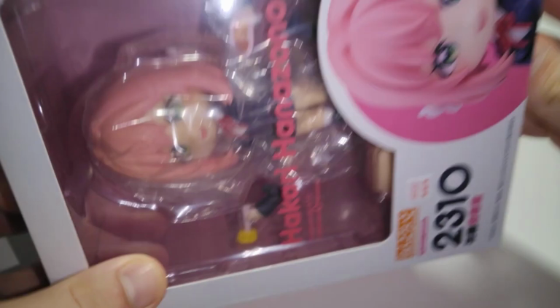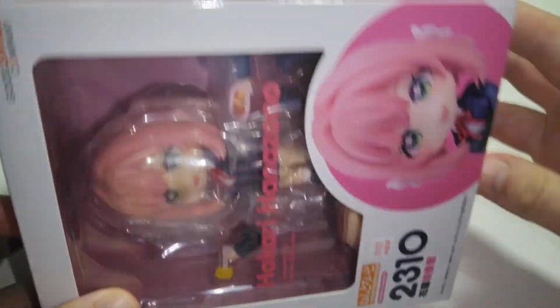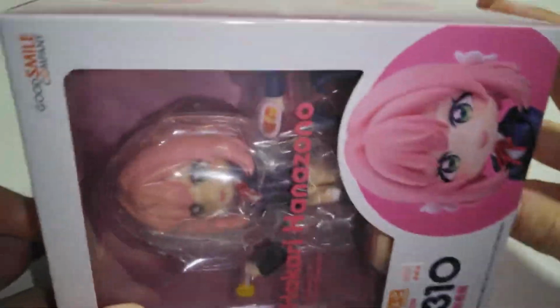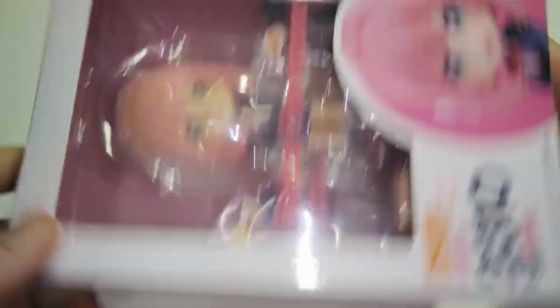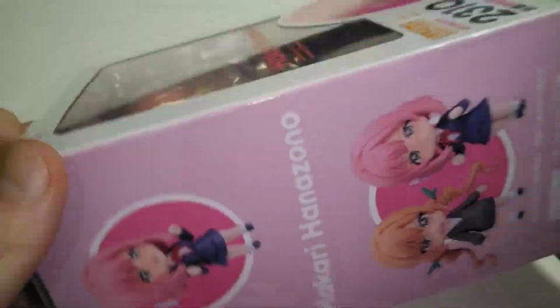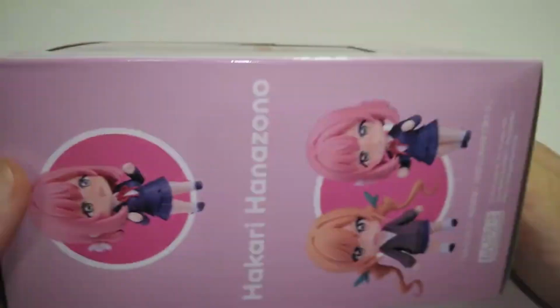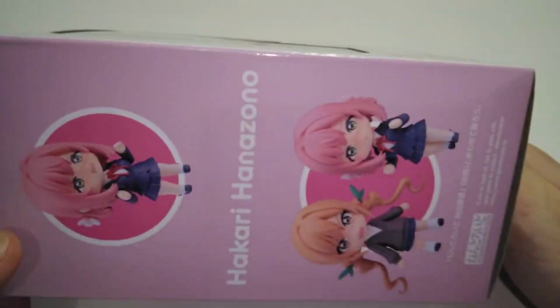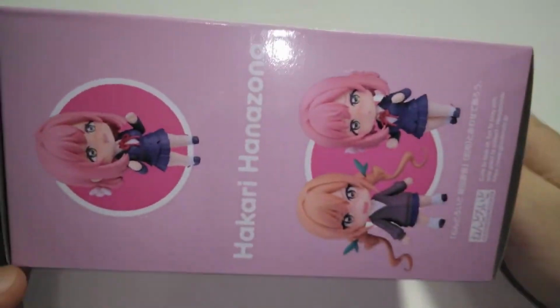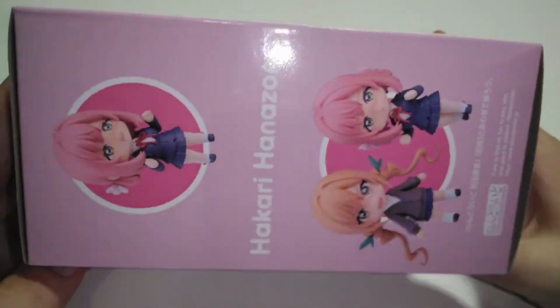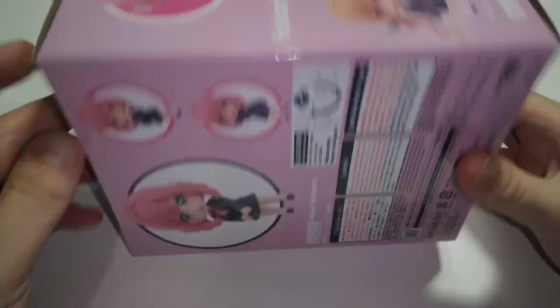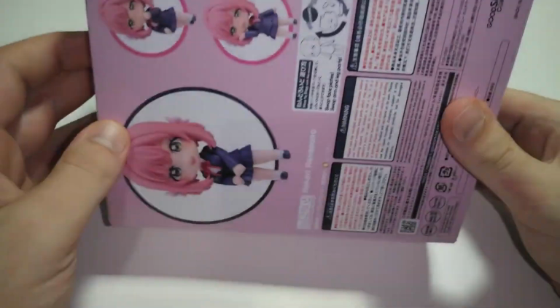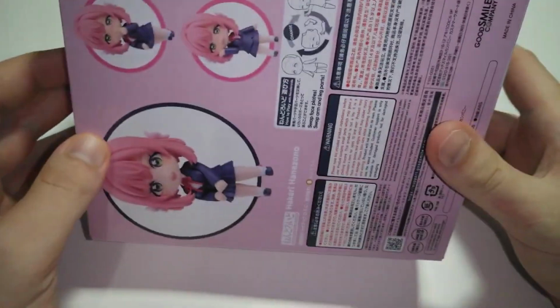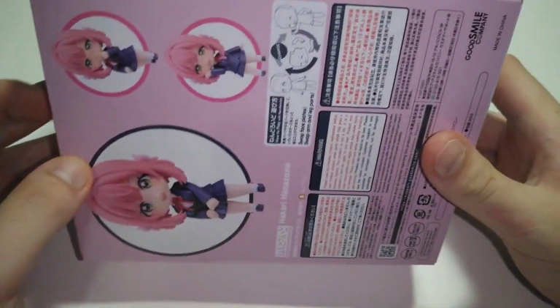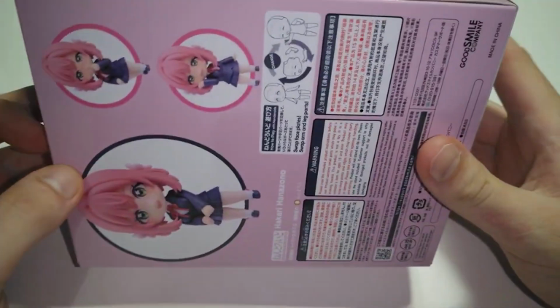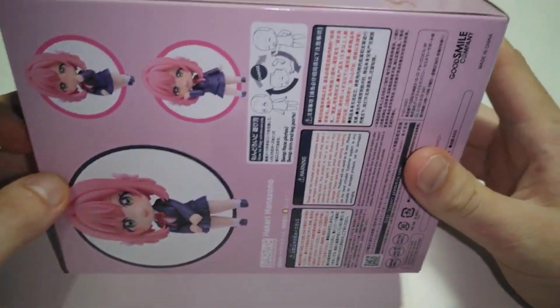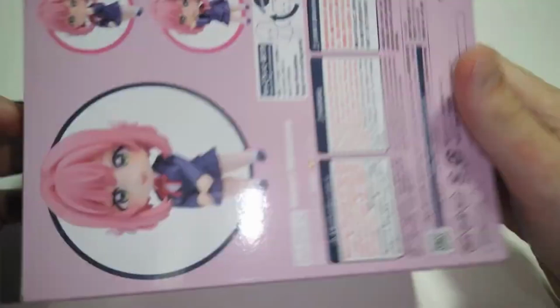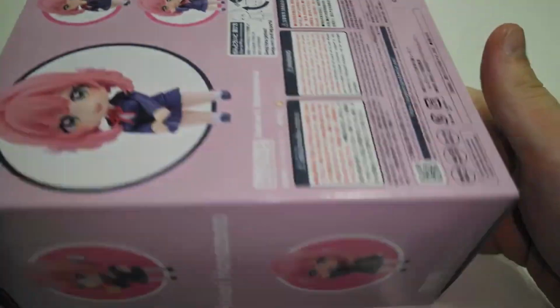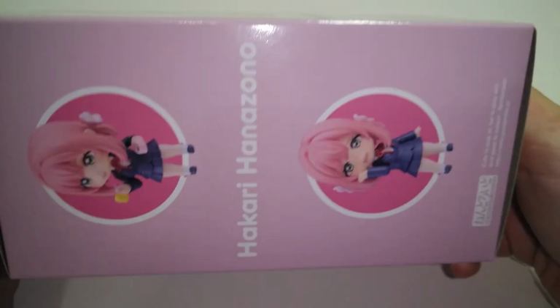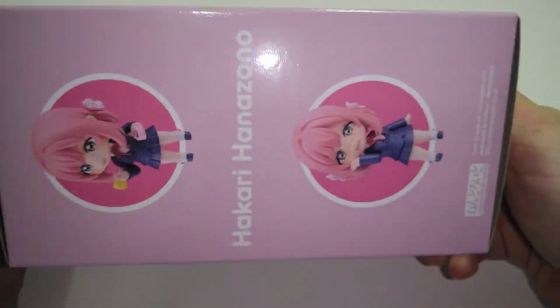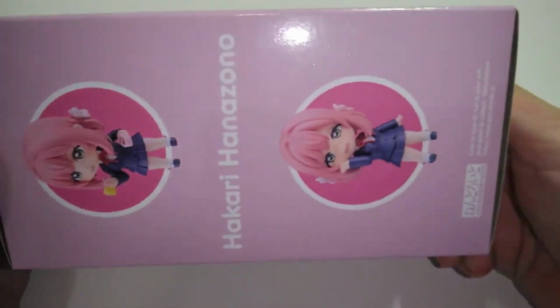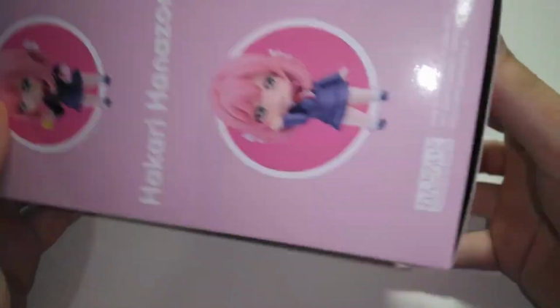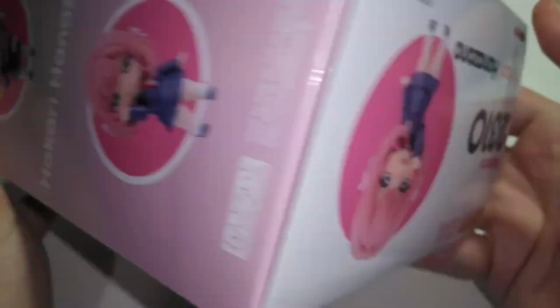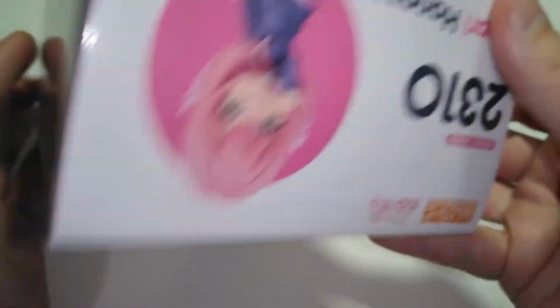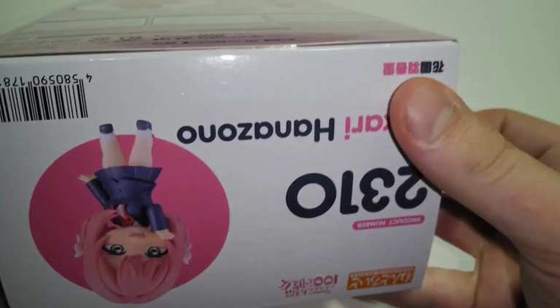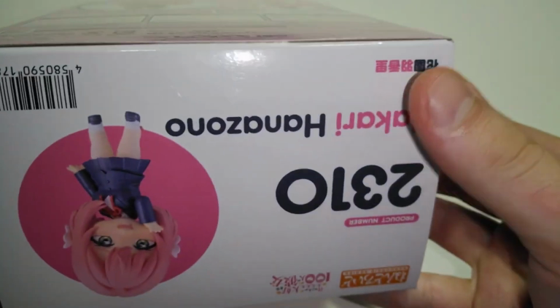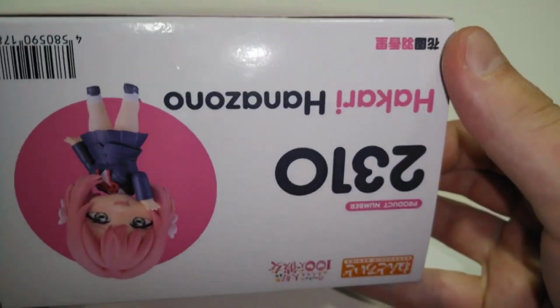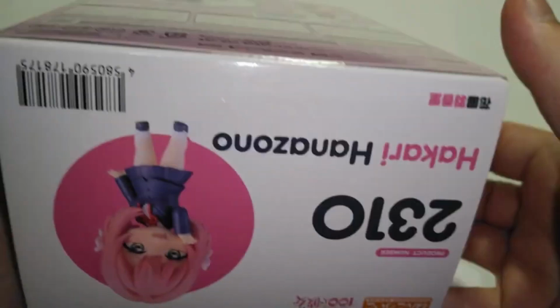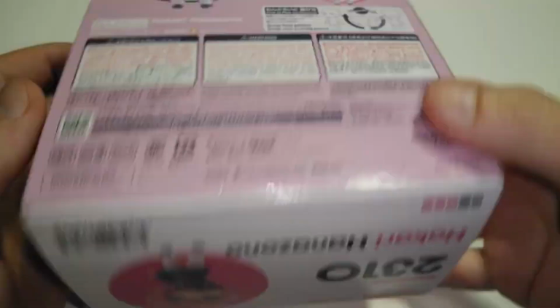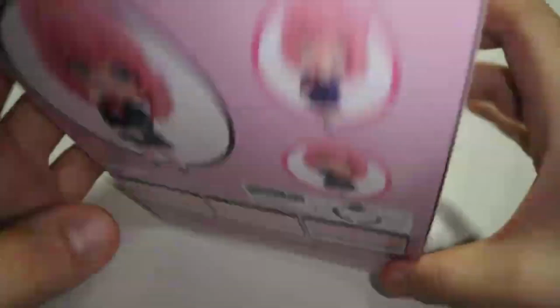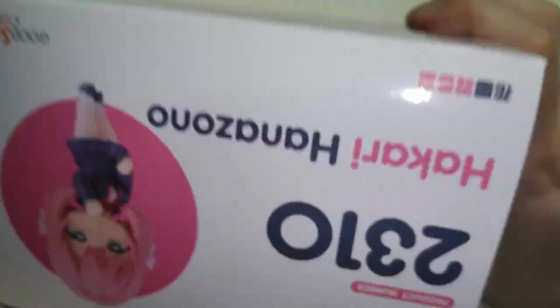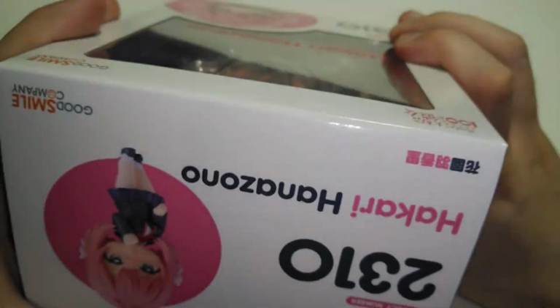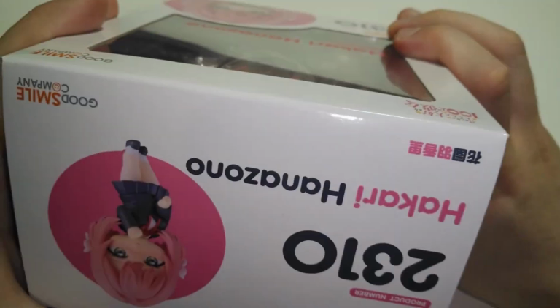The front here, the side, the back, the other side, the bottom, and we got the top.